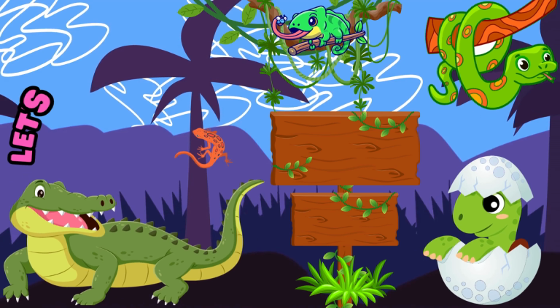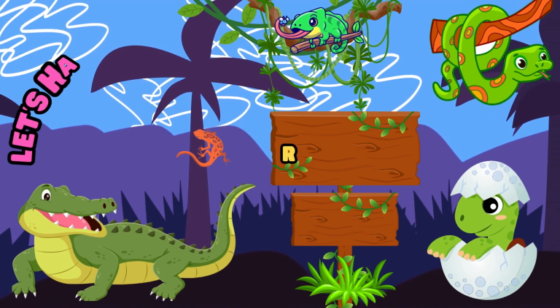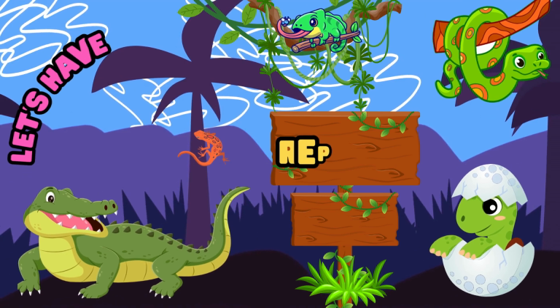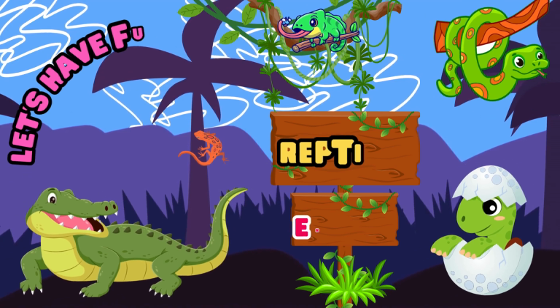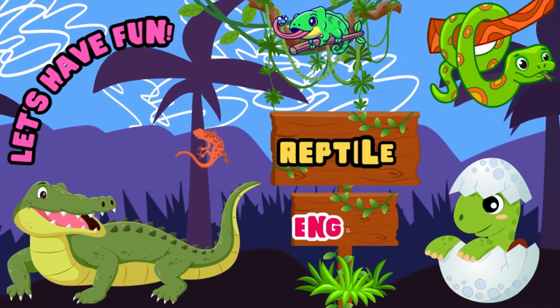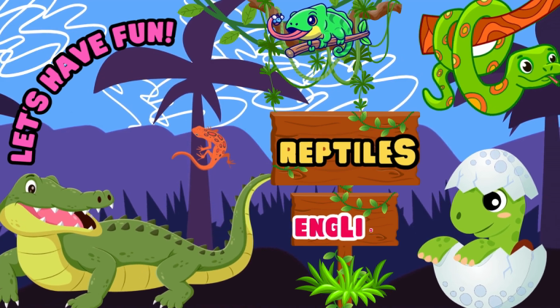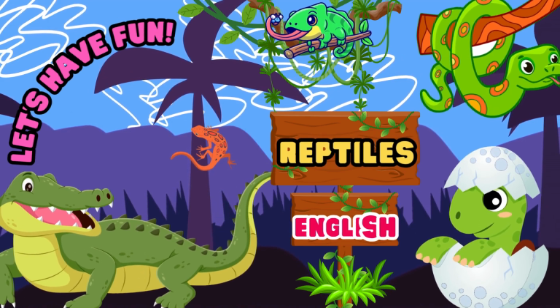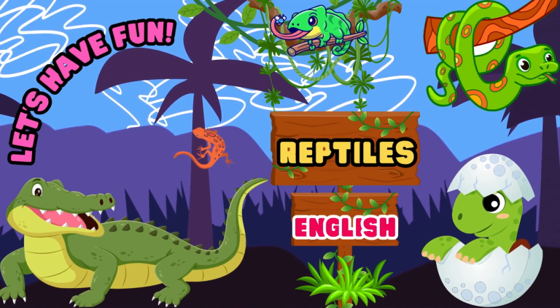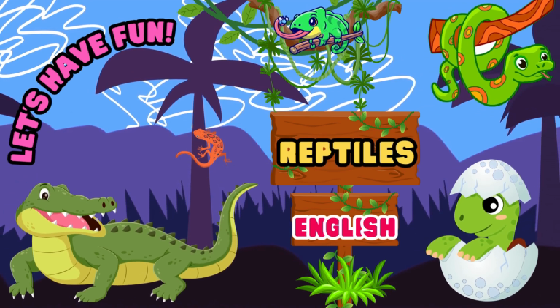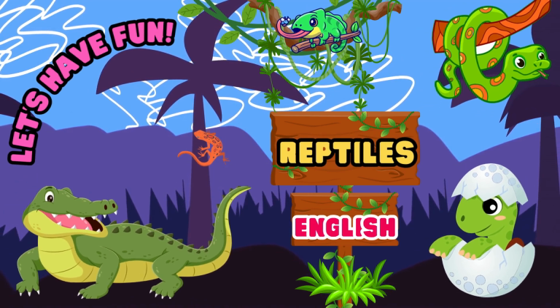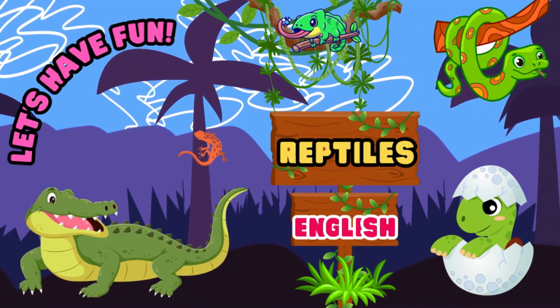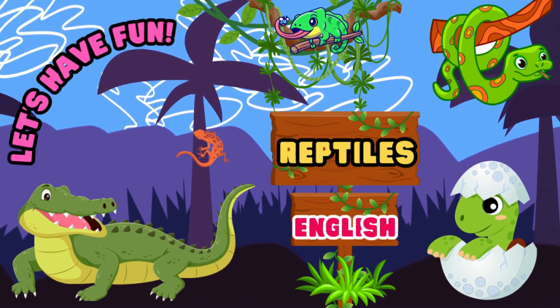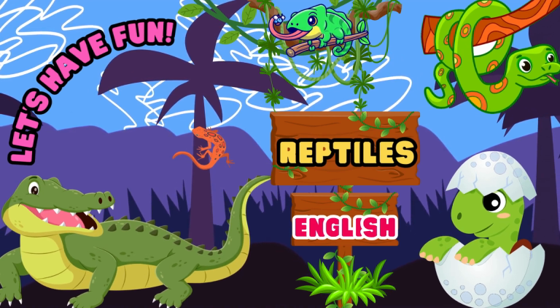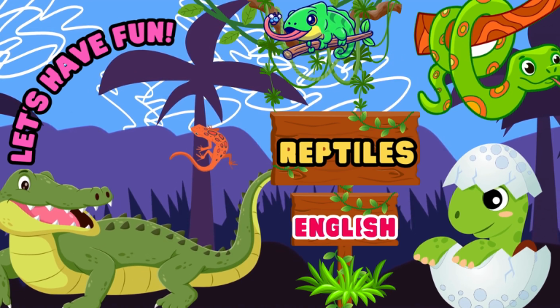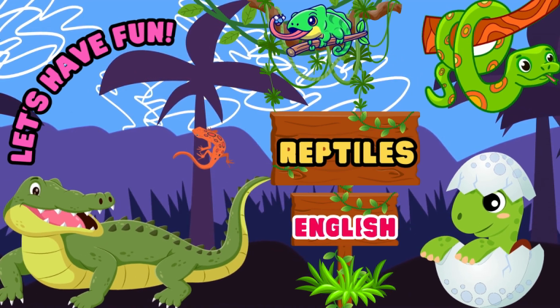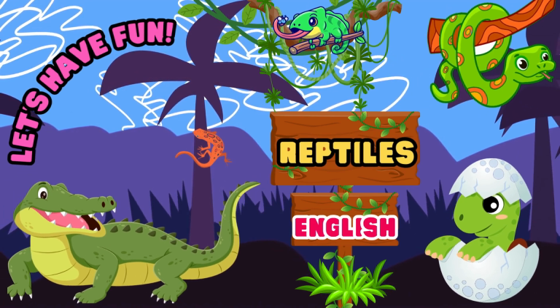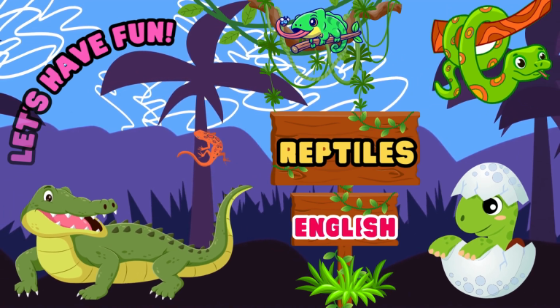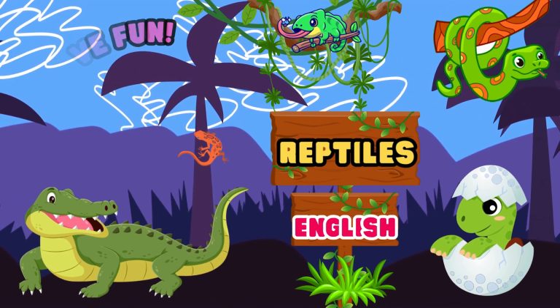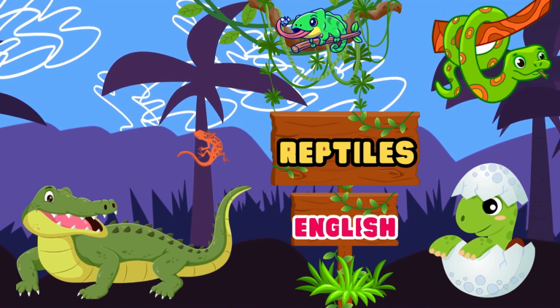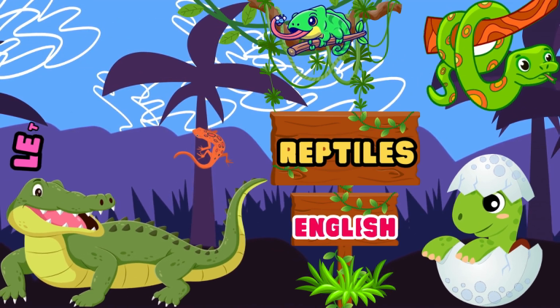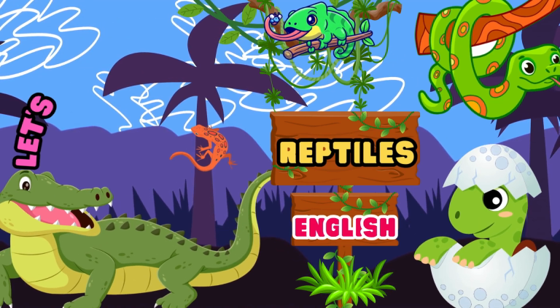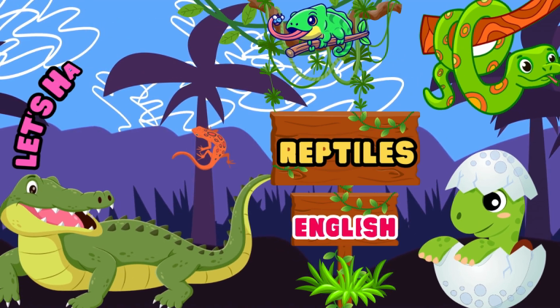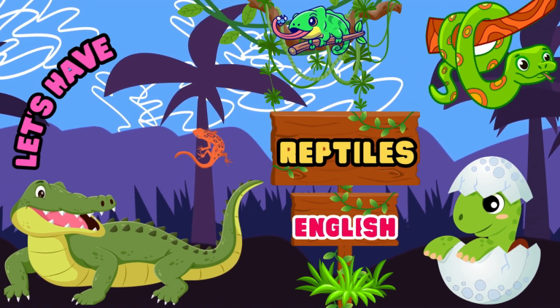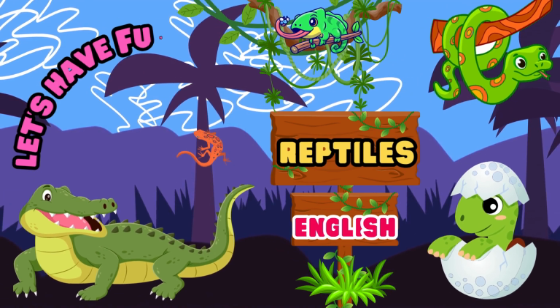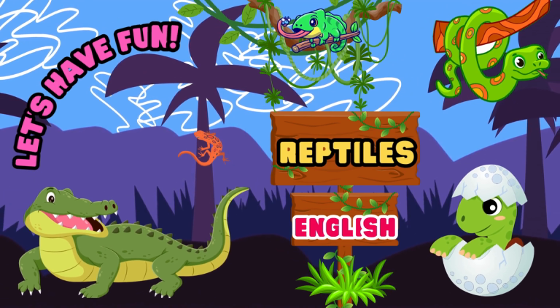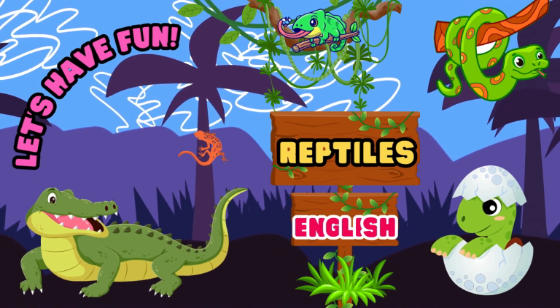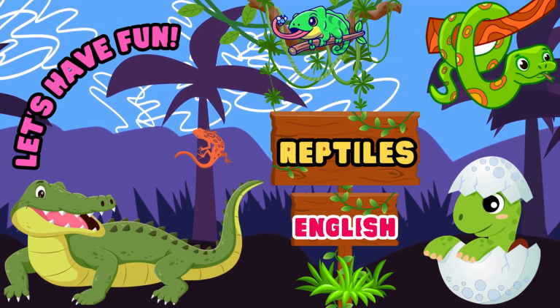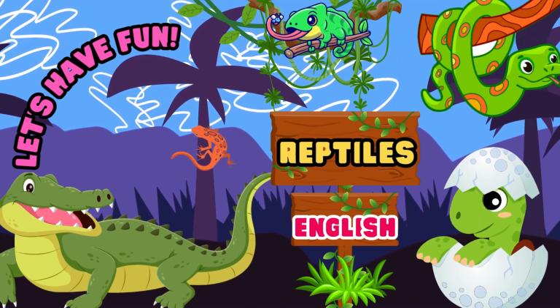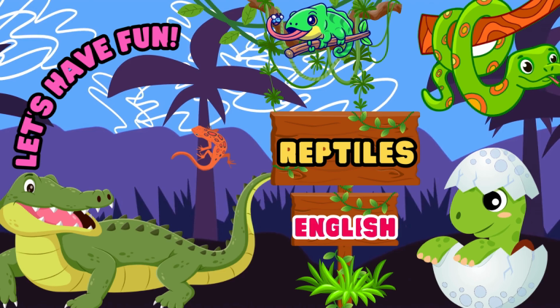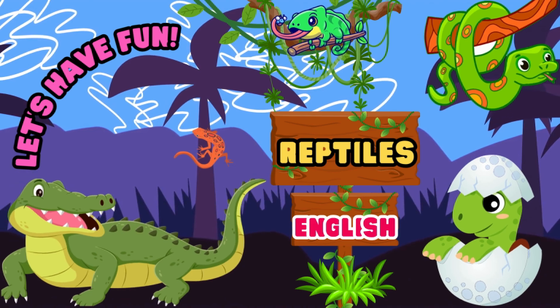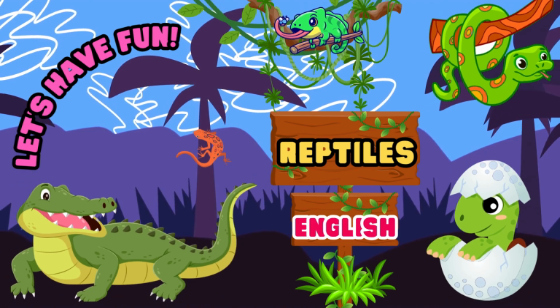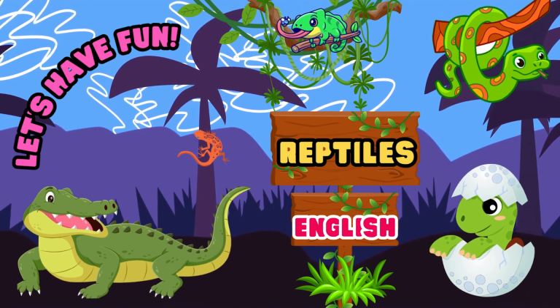Hi friends! Today we will learn about some of the reptiles that we can find in our animal kingdom. Let's find out!